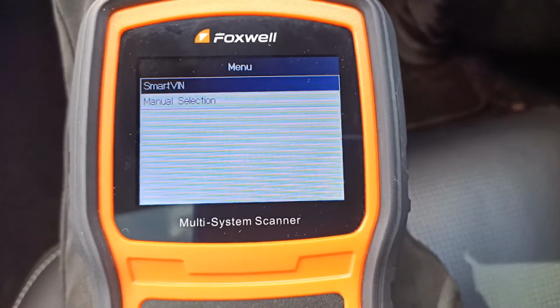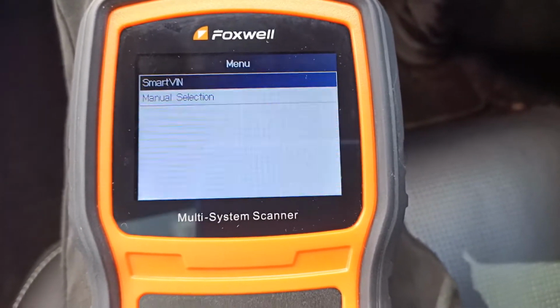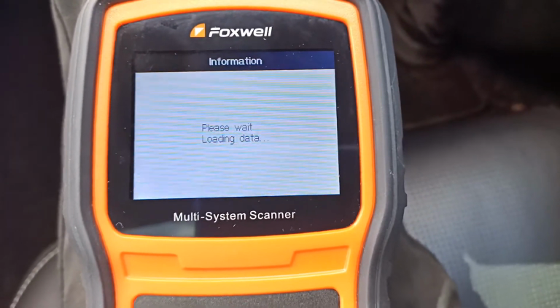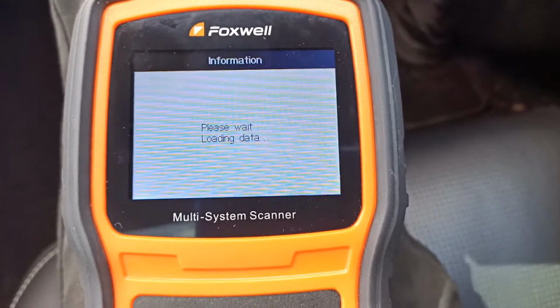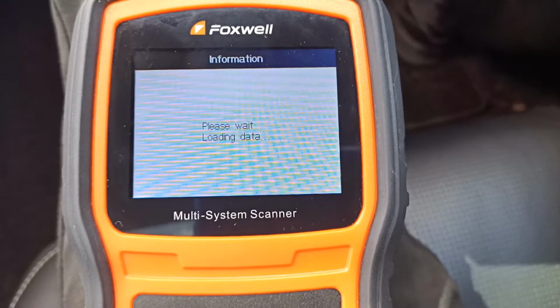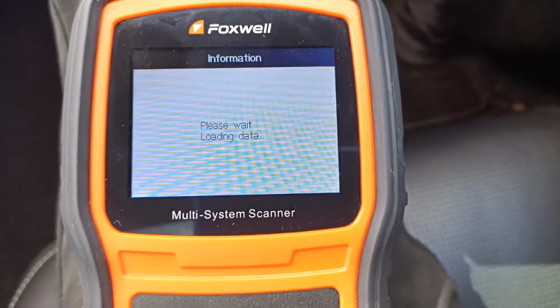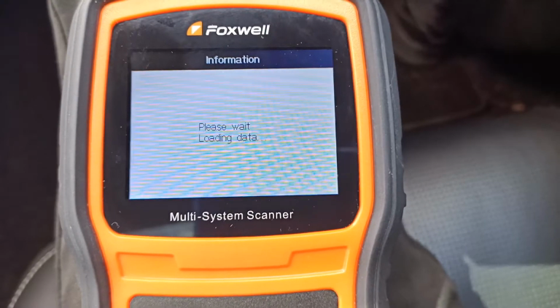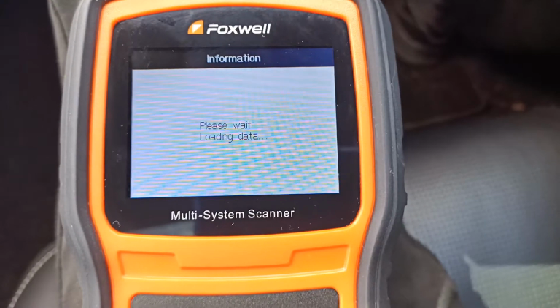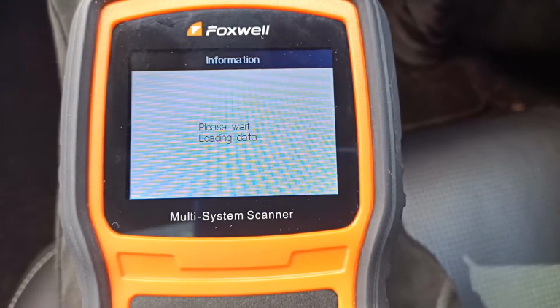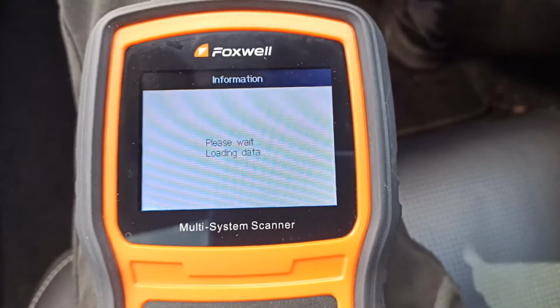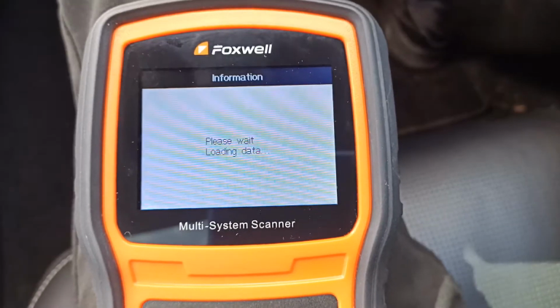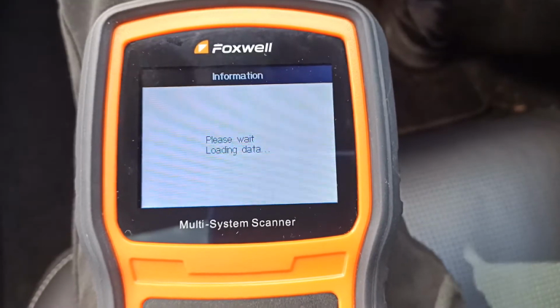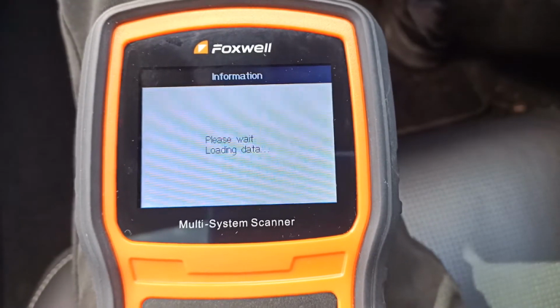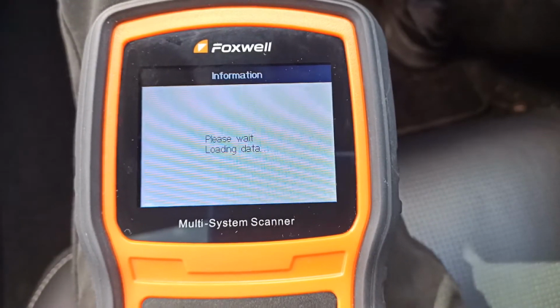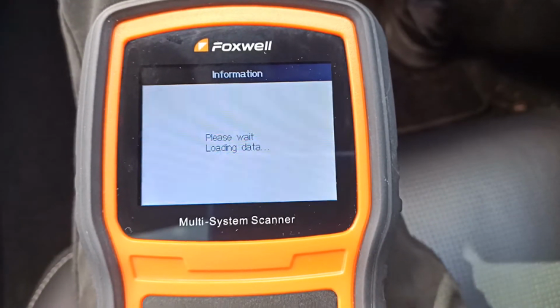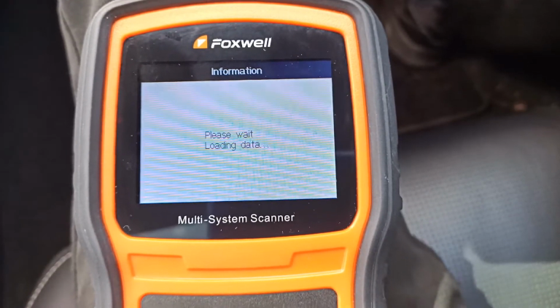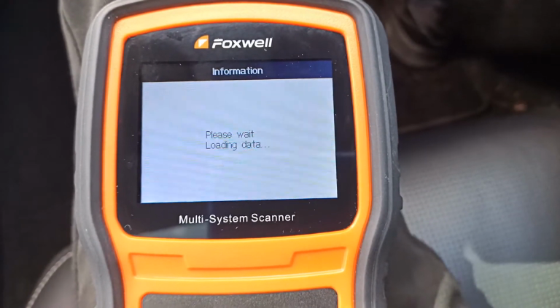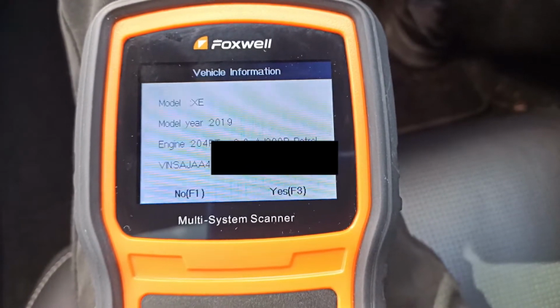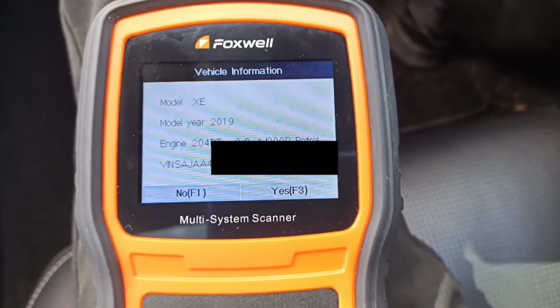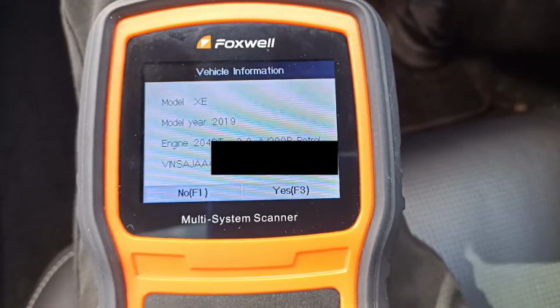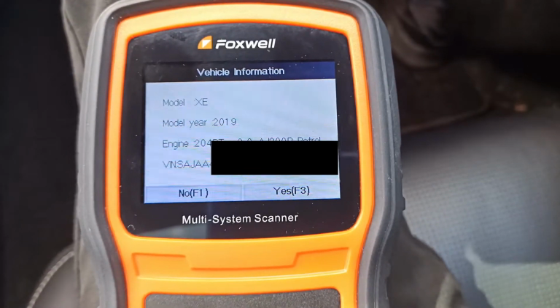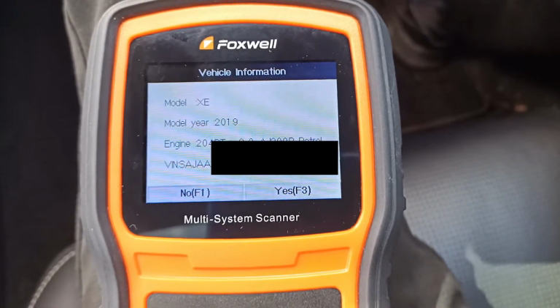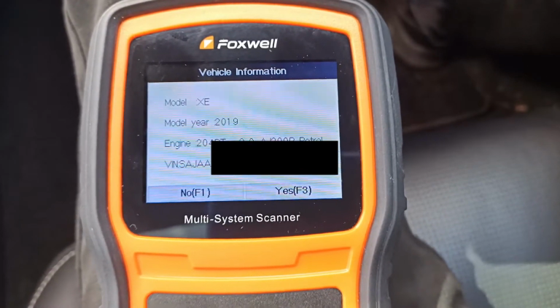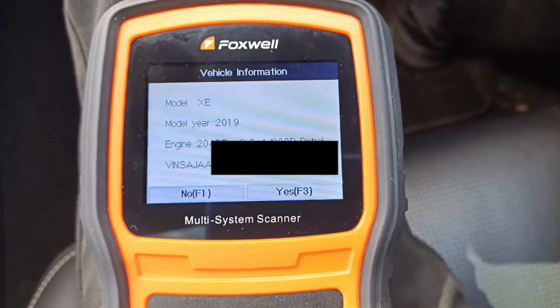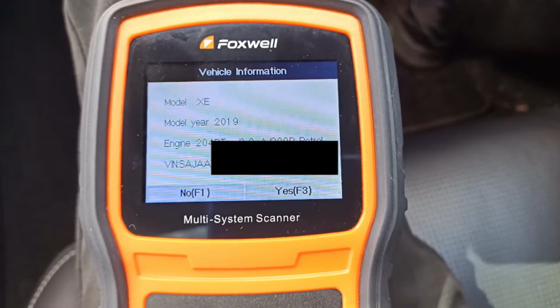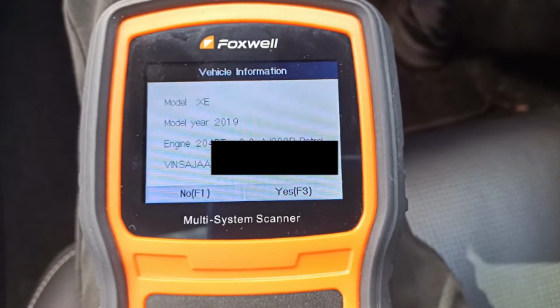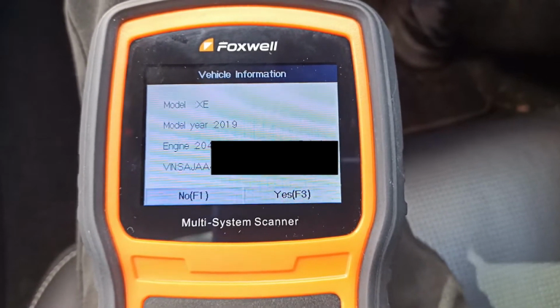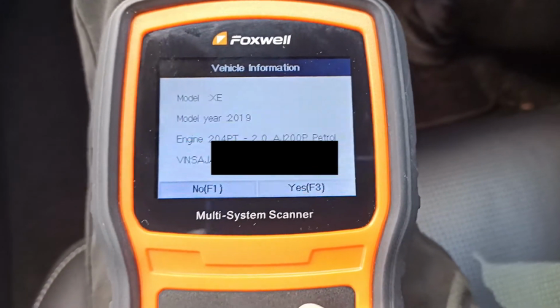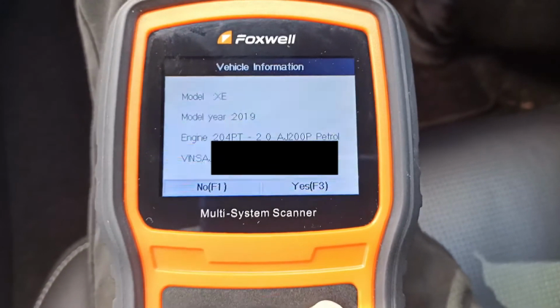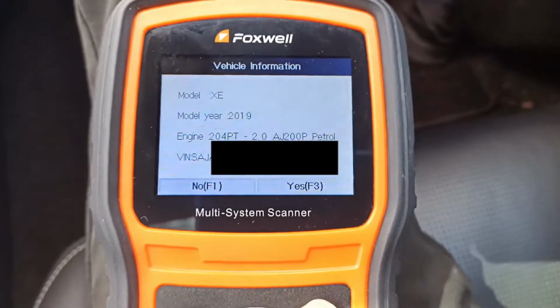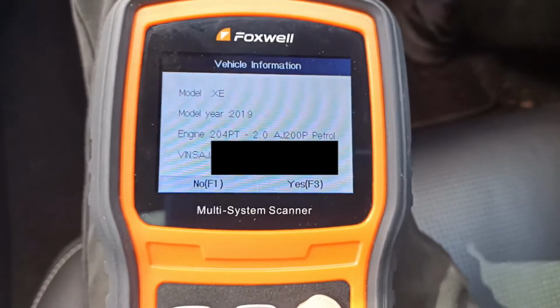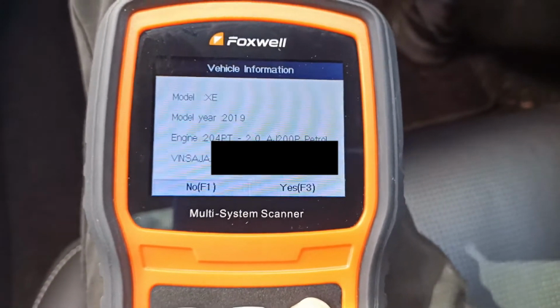So this should pull off the details from the car itself. There we go — it's read the vehicle details.